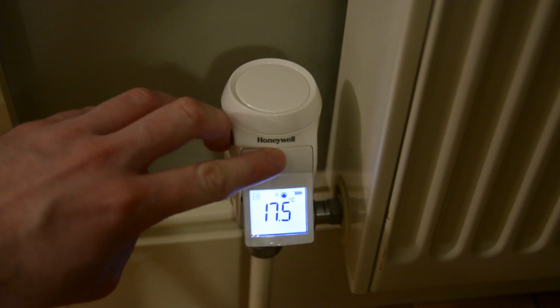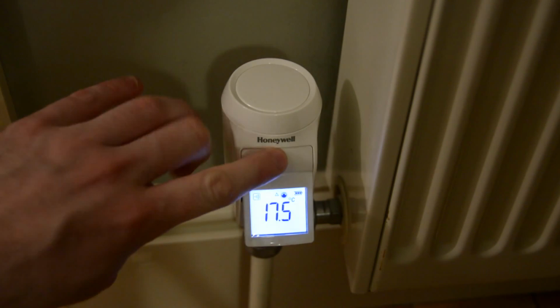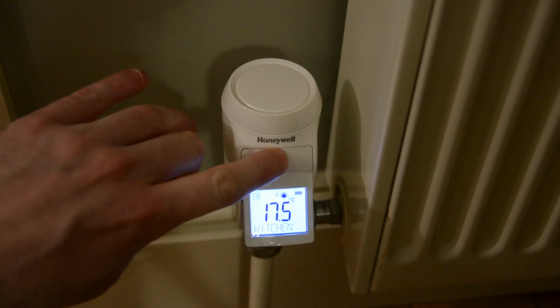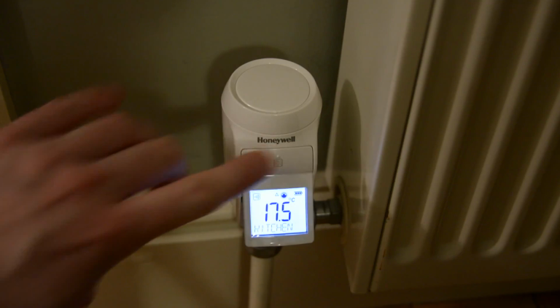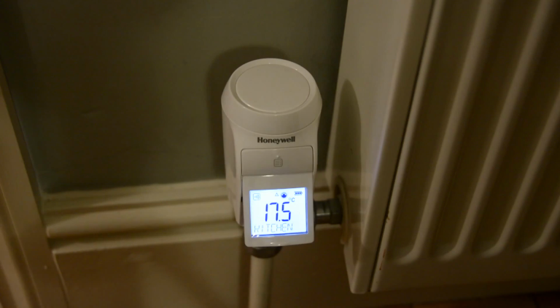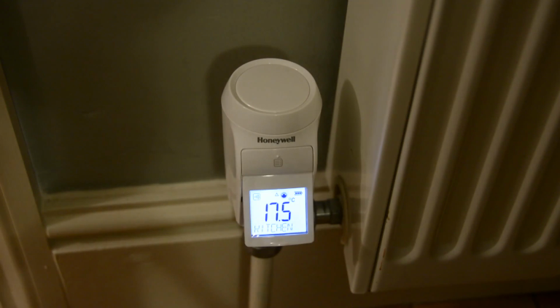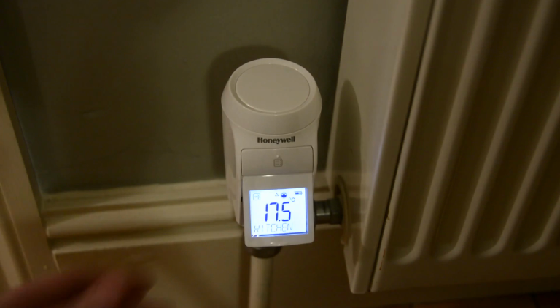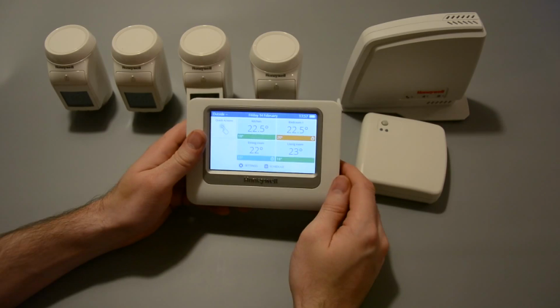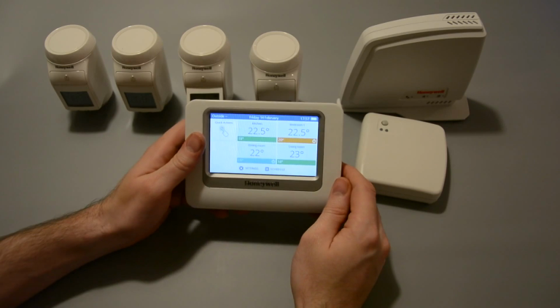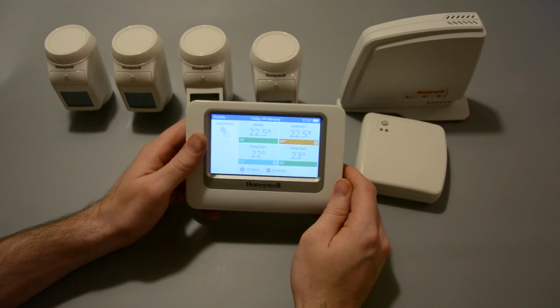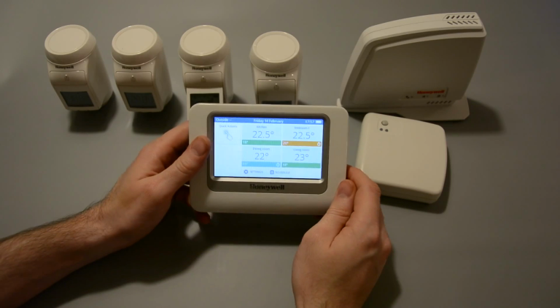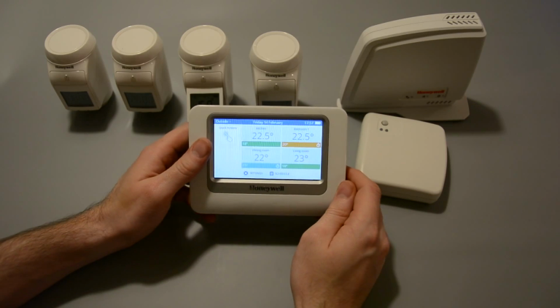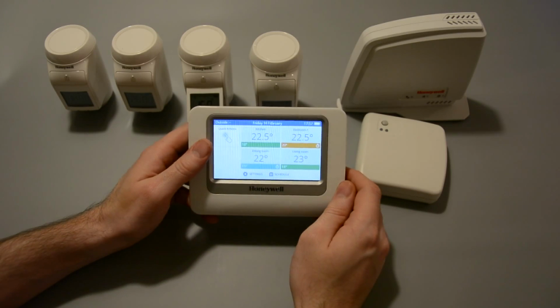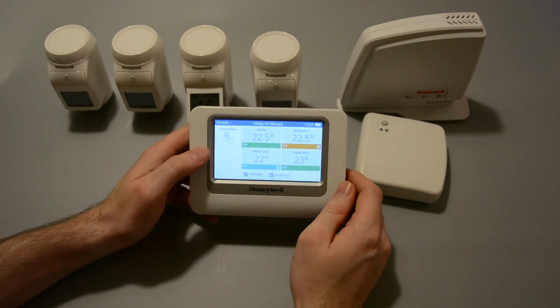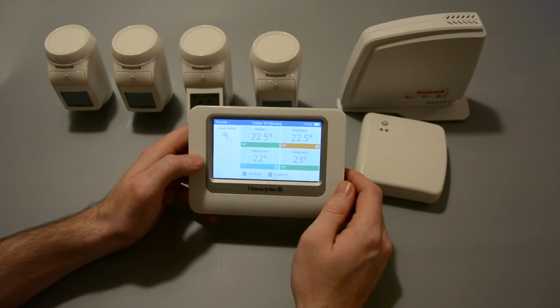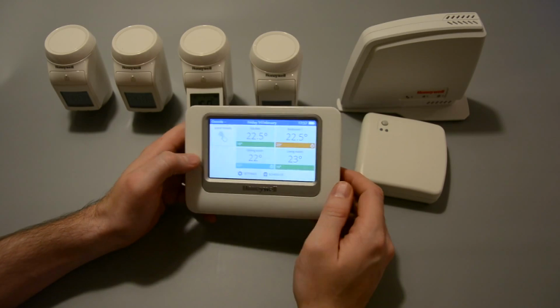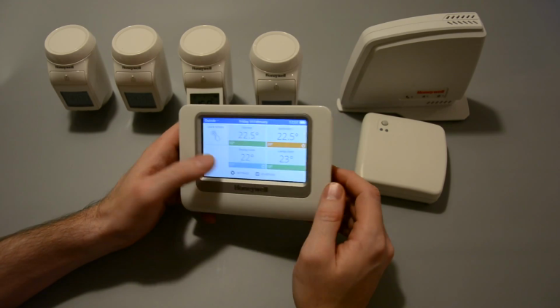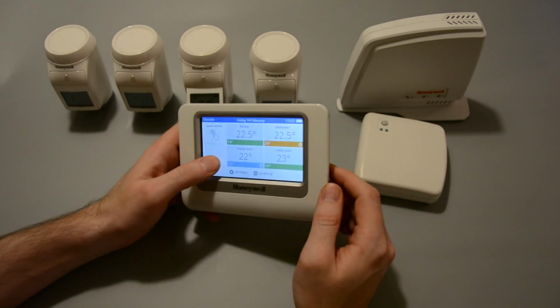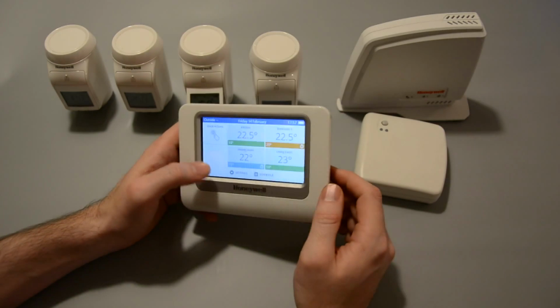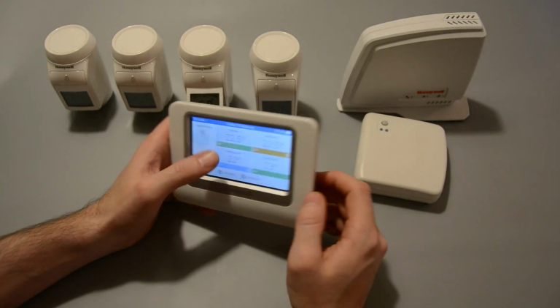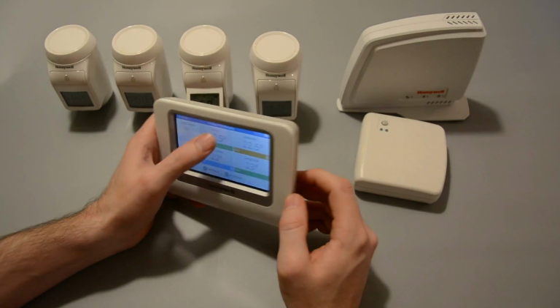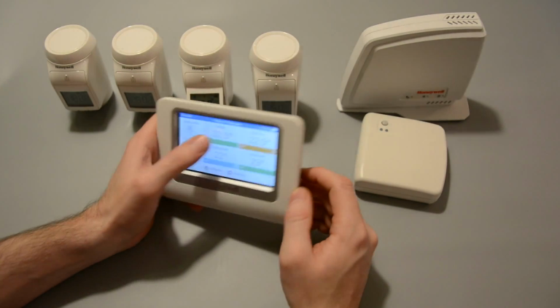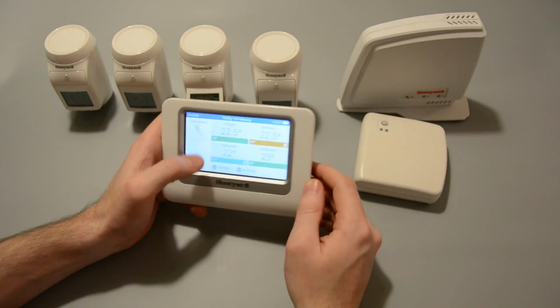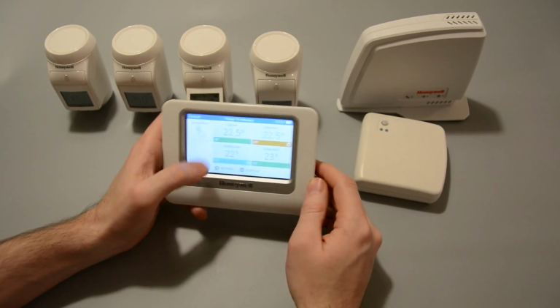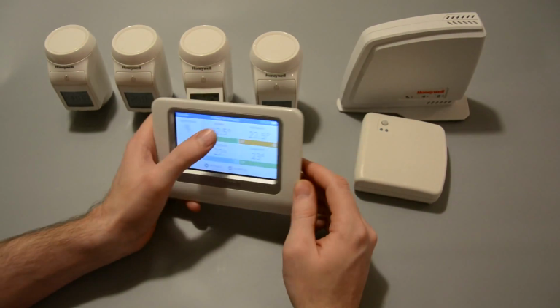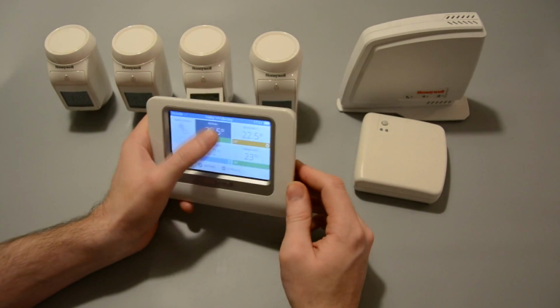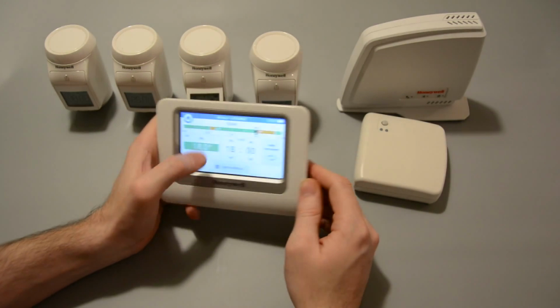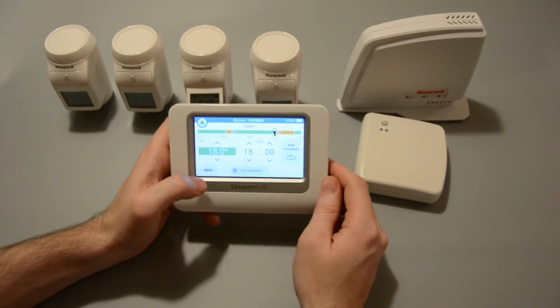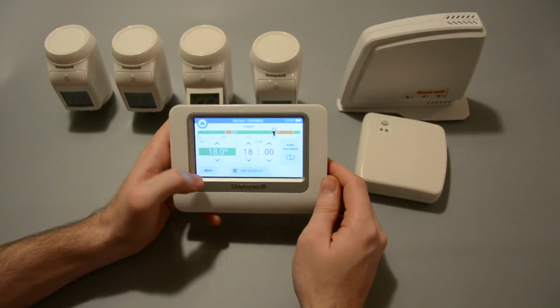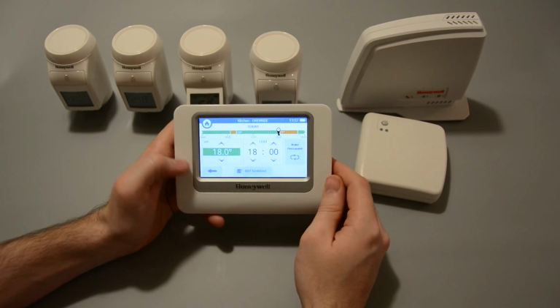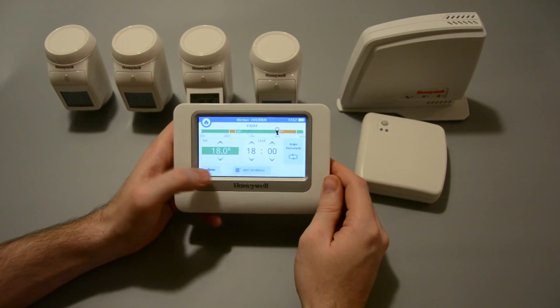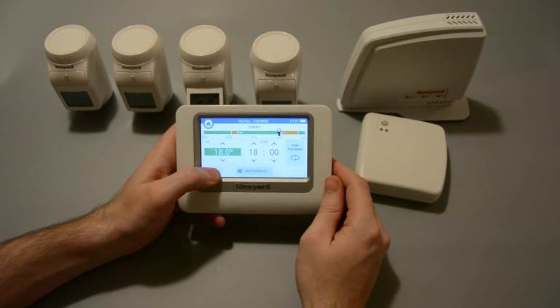Honeywell have had some independent tests done on this and they show that this can reduce your energy bill by up to 40%.